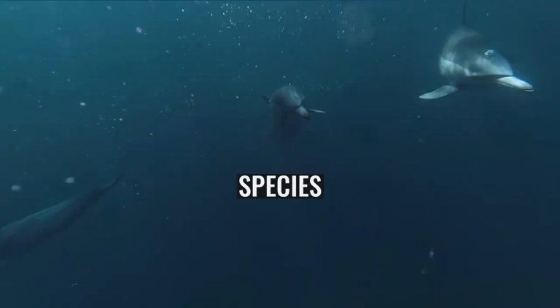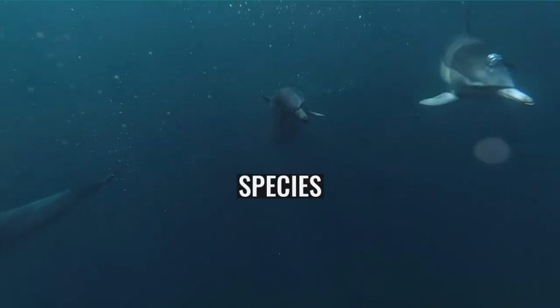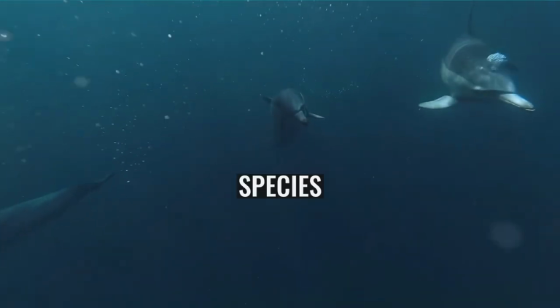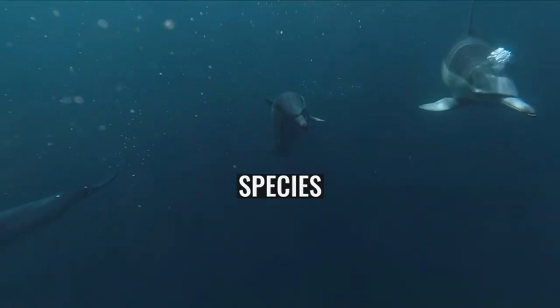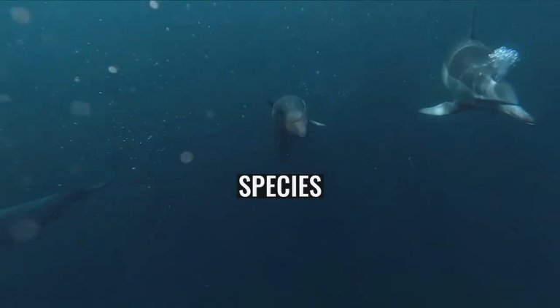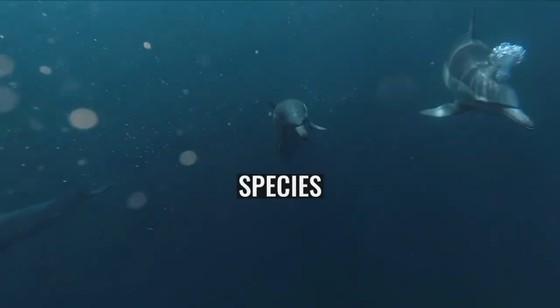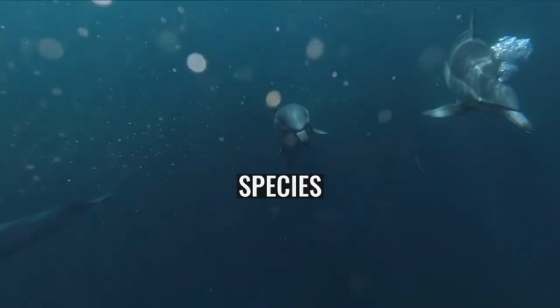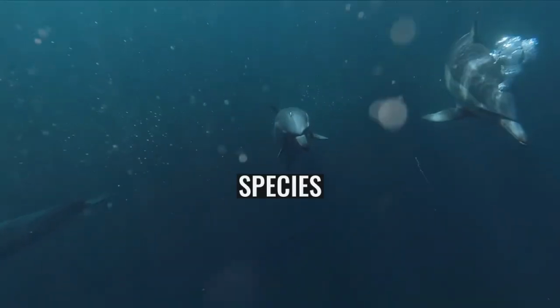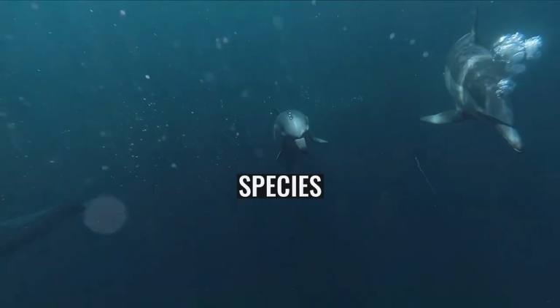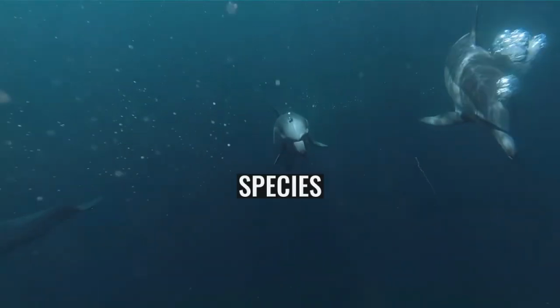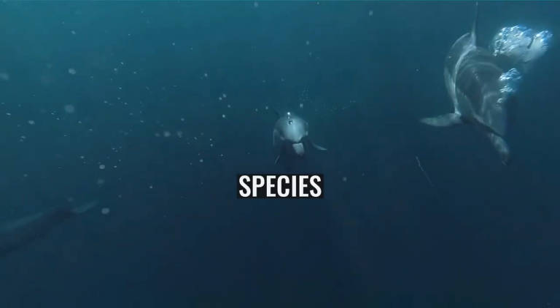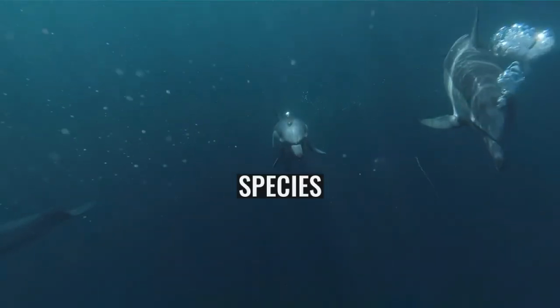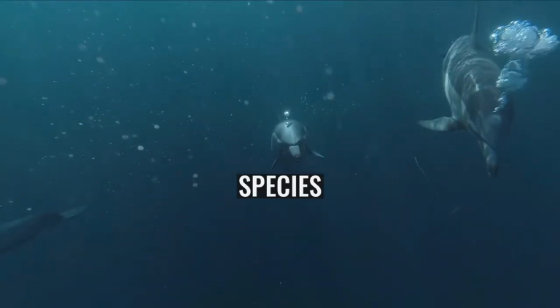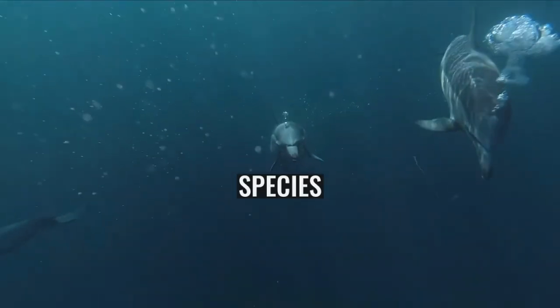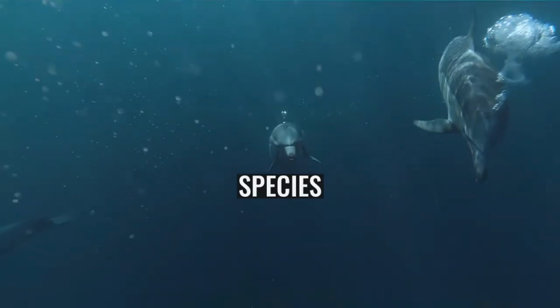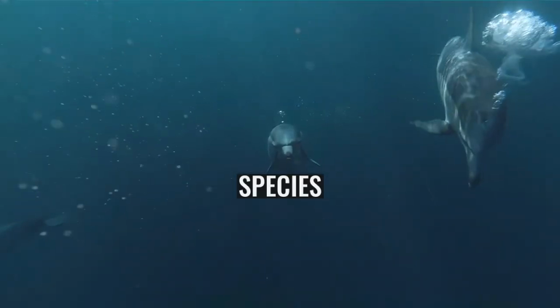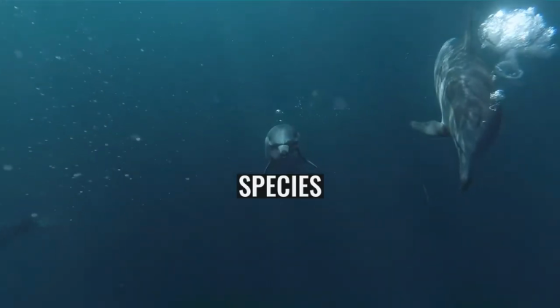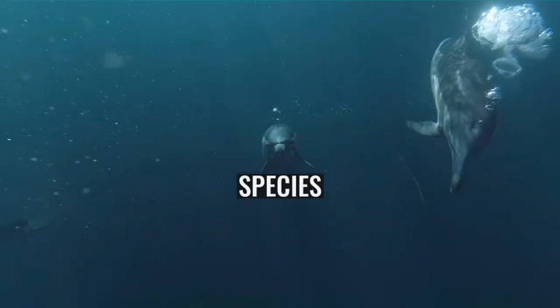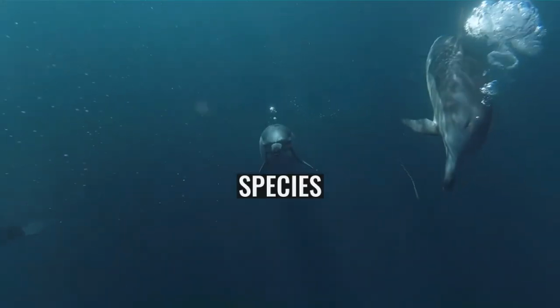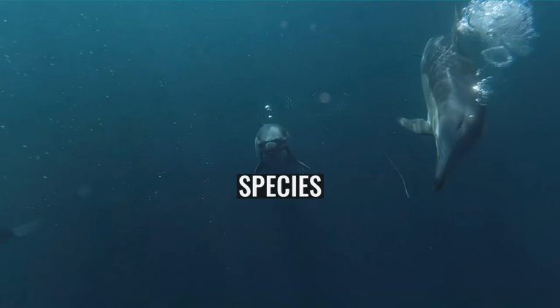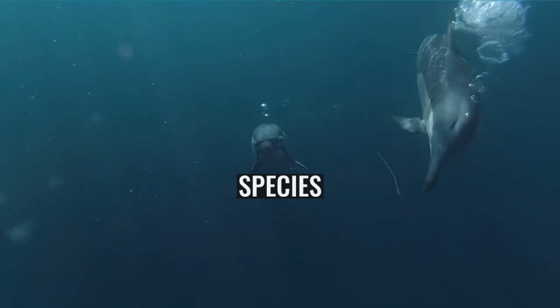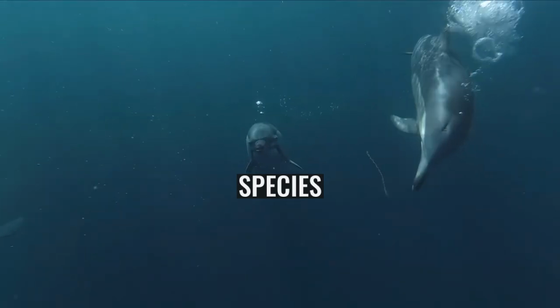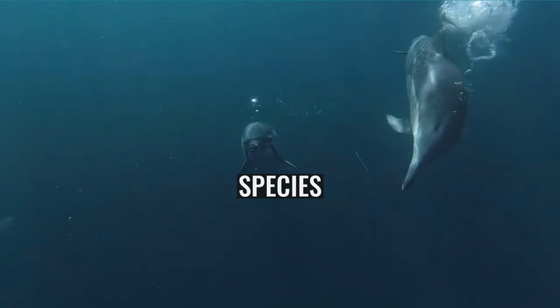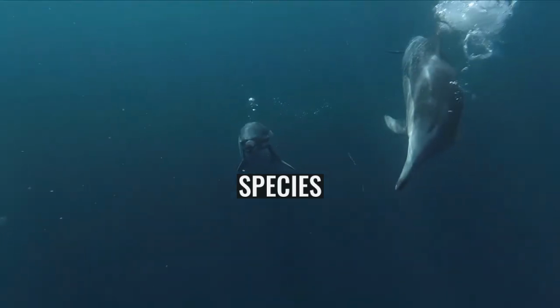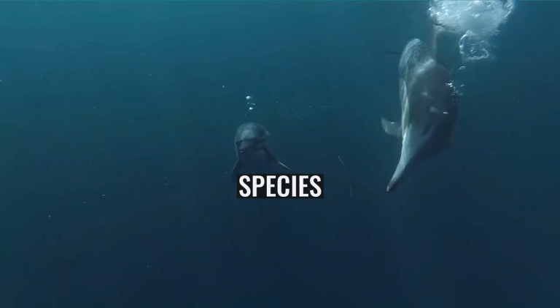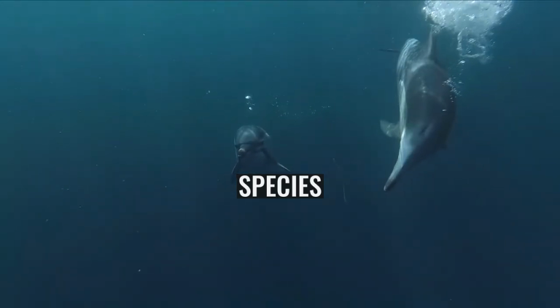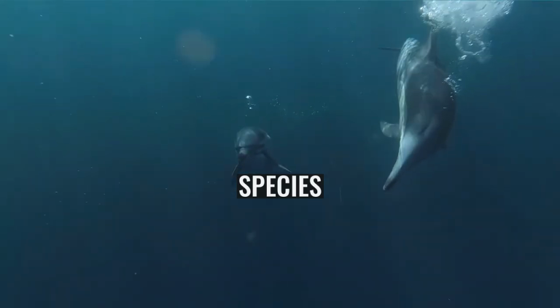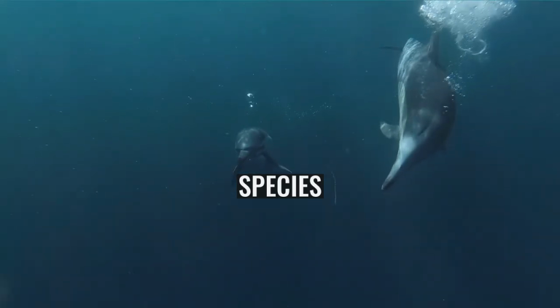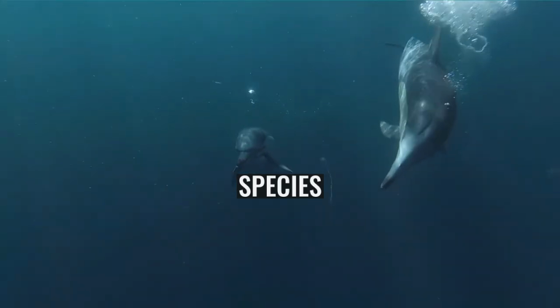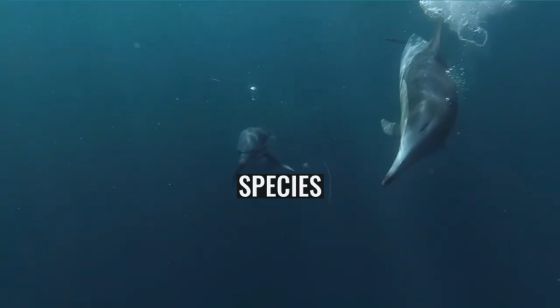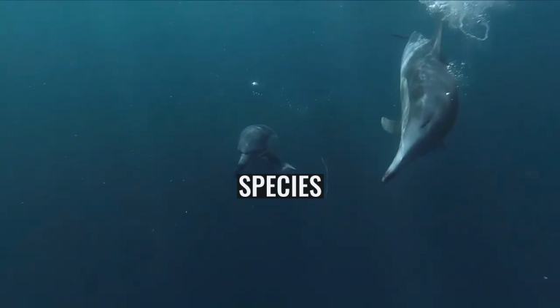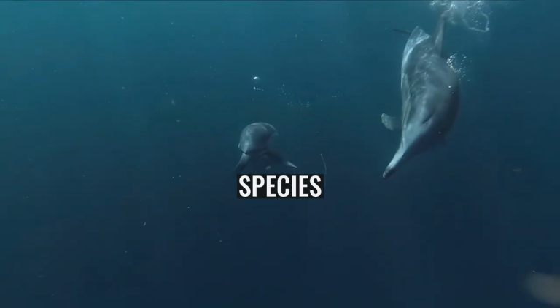The genus contains three species: Microhodotermes viator, M. Bayer latre, and M. wasmanni.